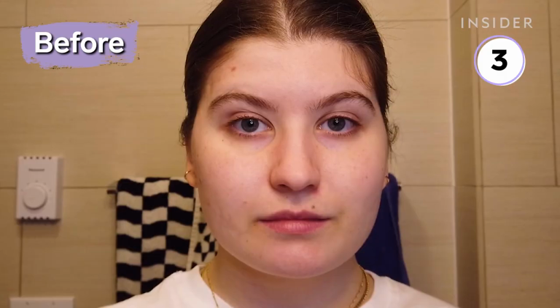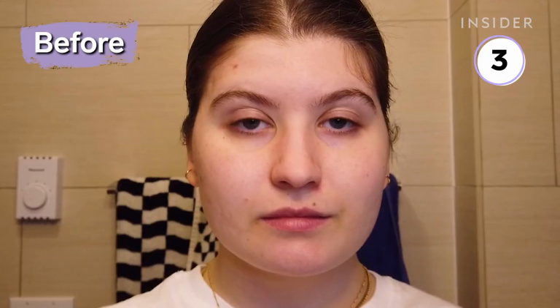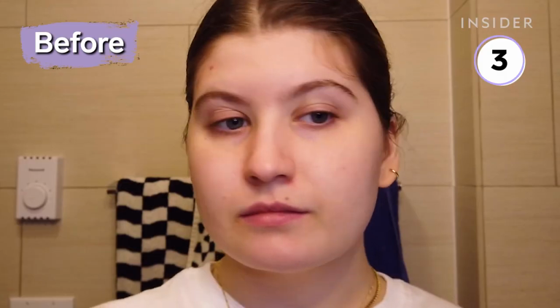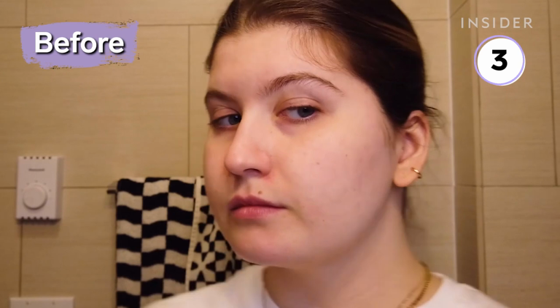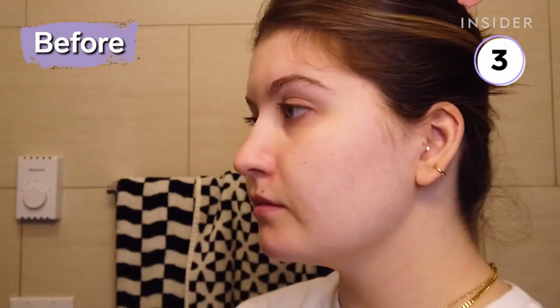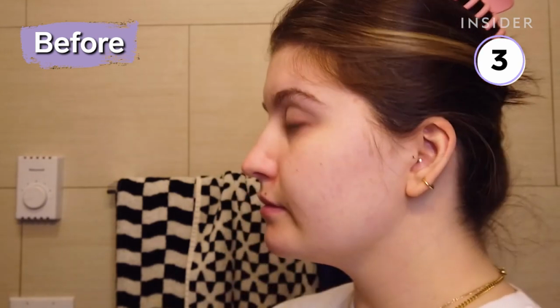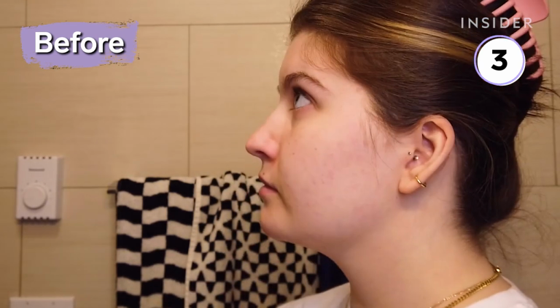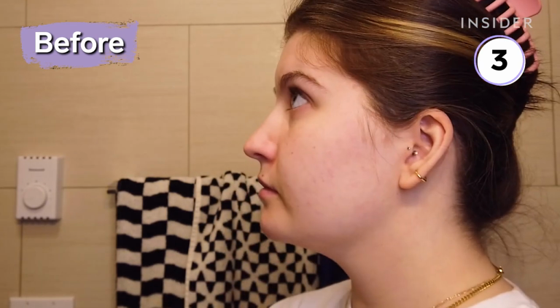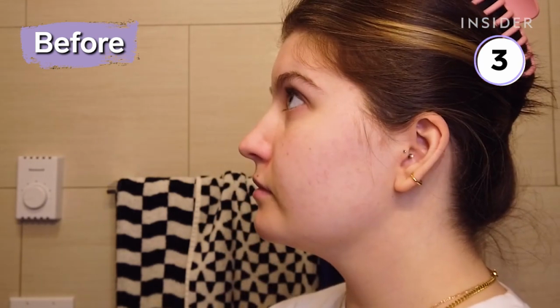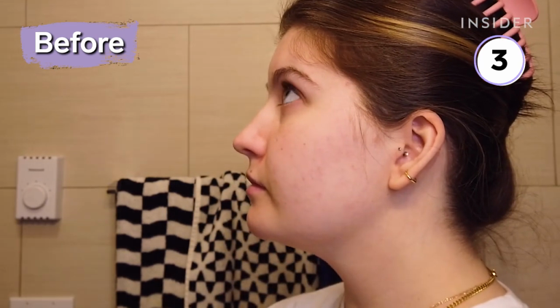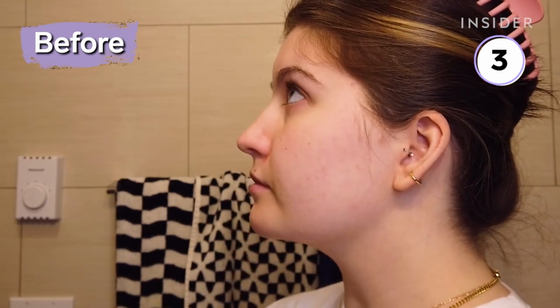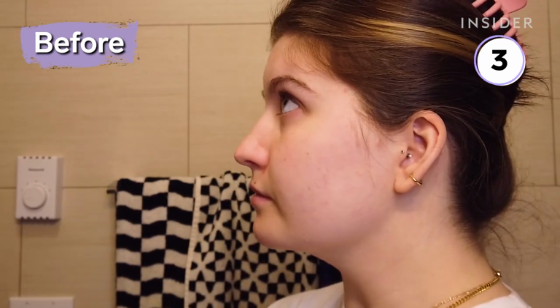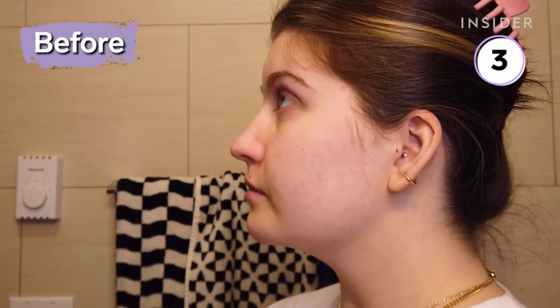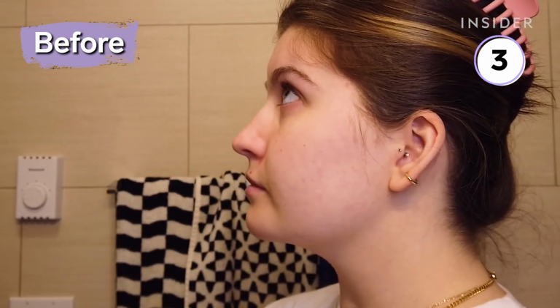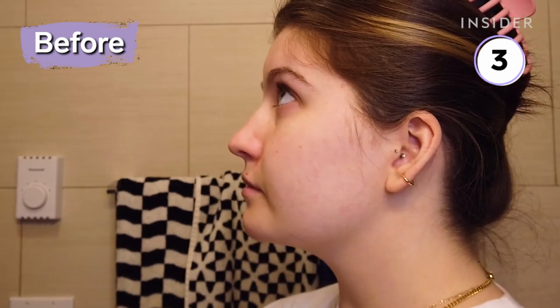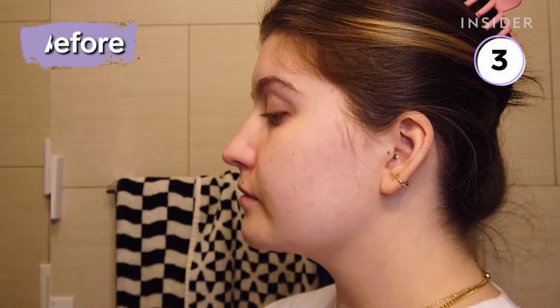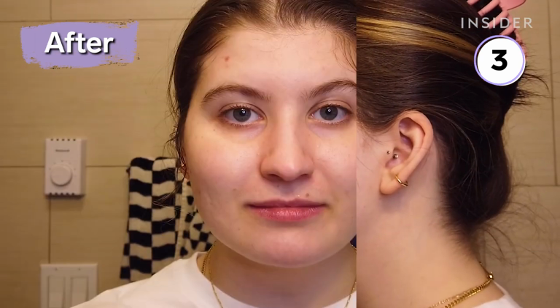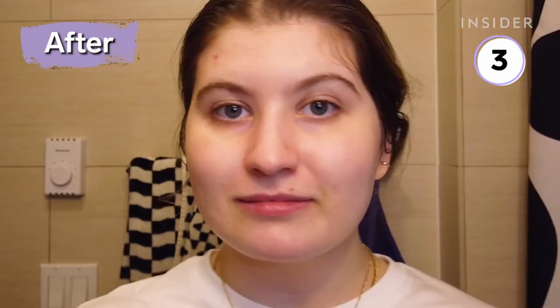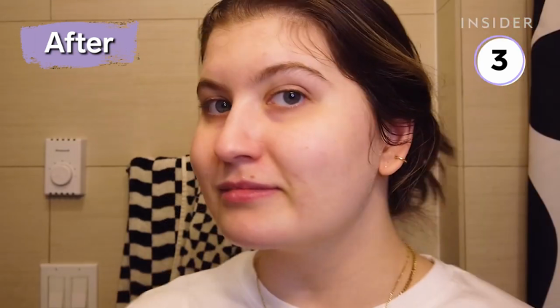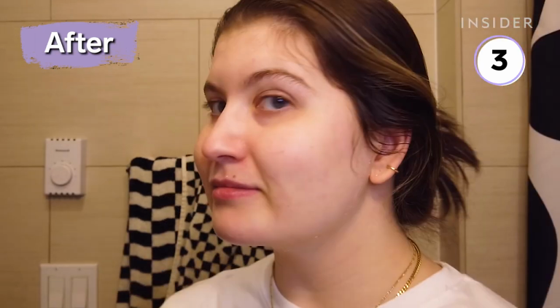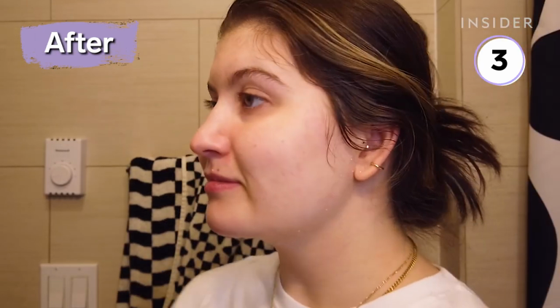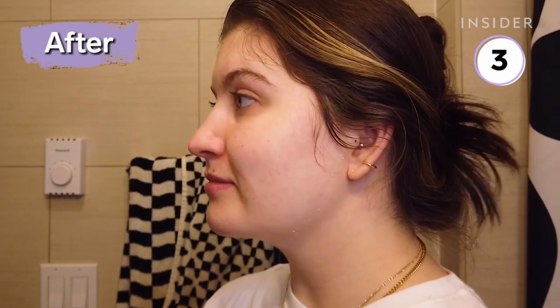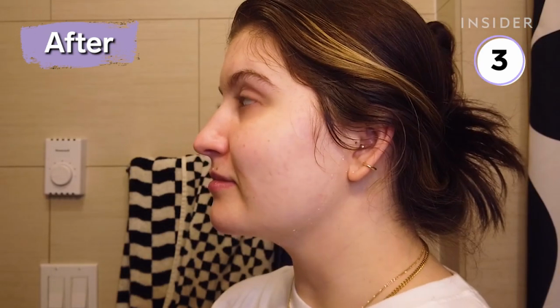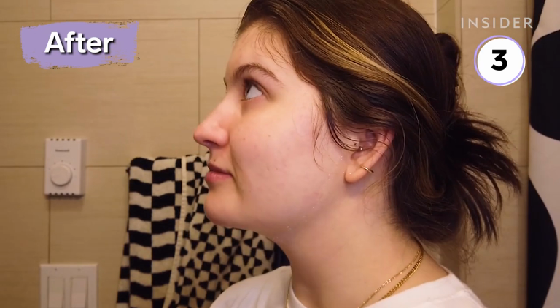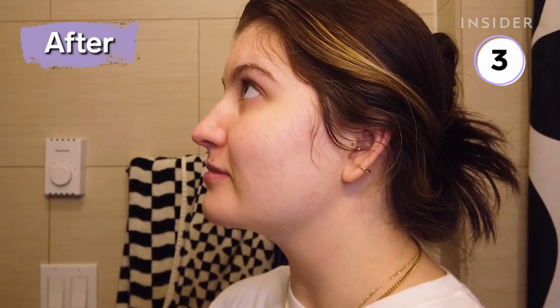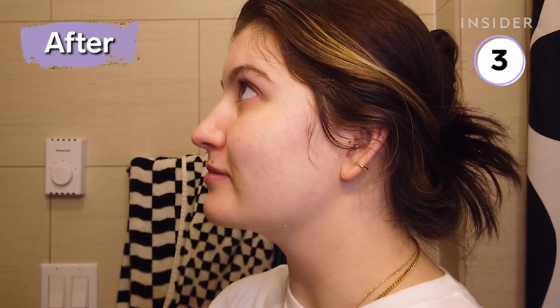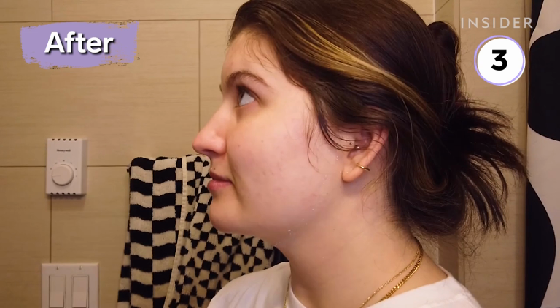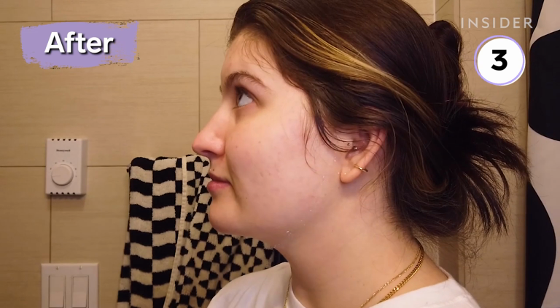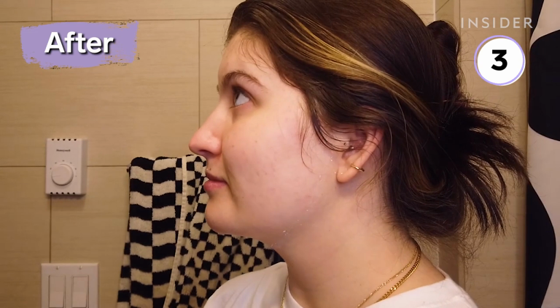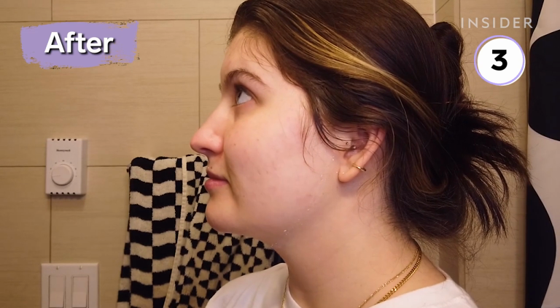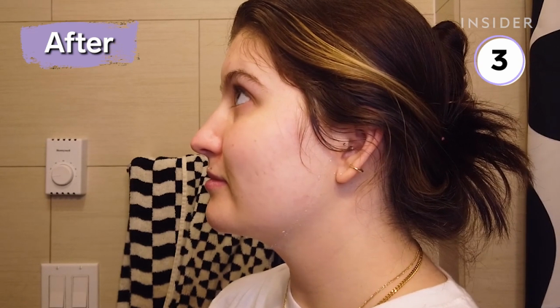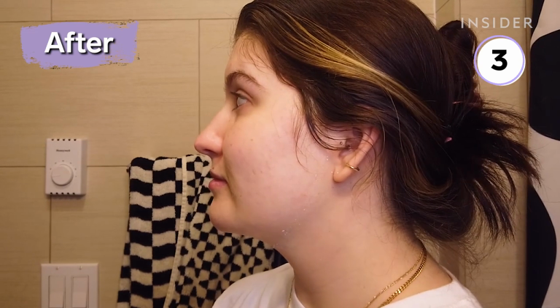I was hoping it would all be worth it but unfortunately my jaw did not look tighter and my skin honestly felt the same, if not drier than before.